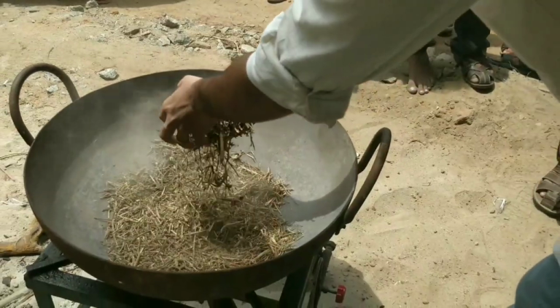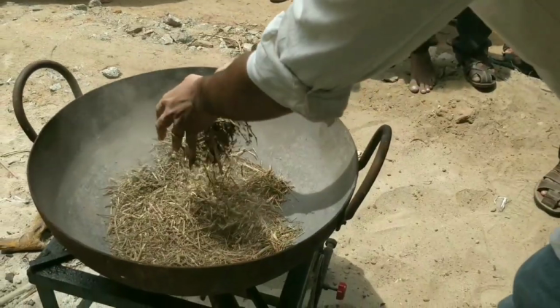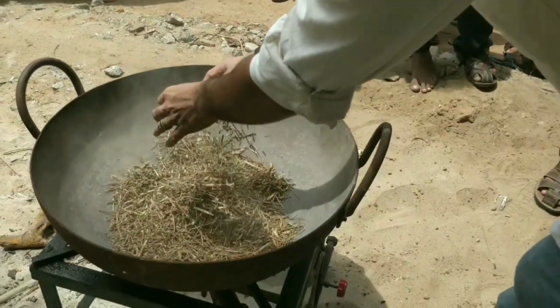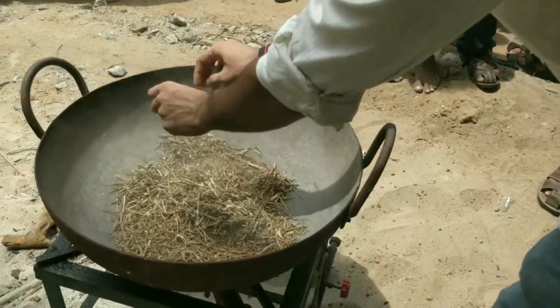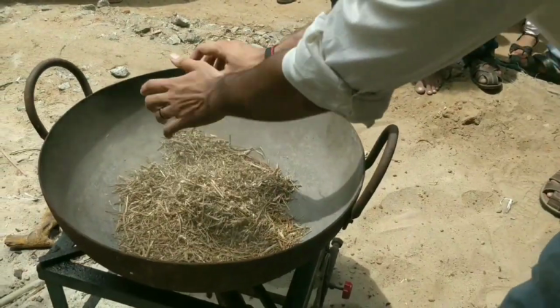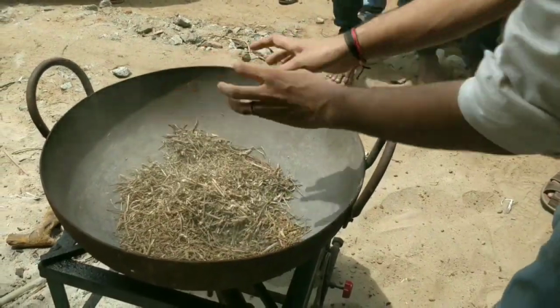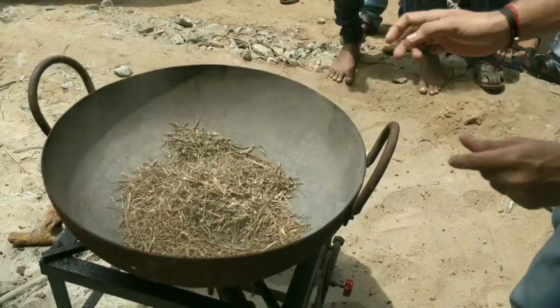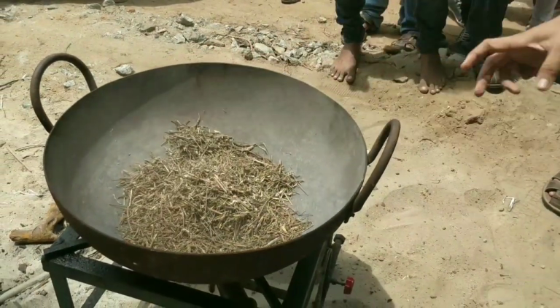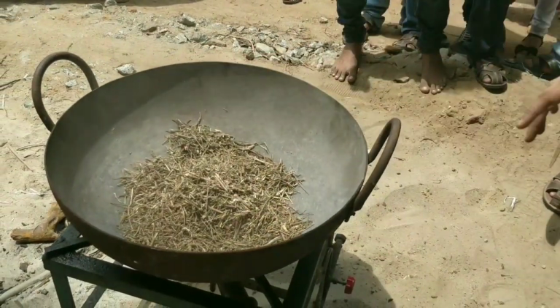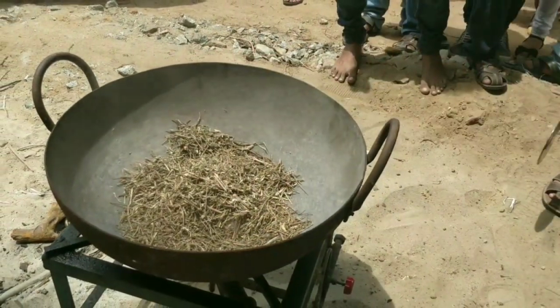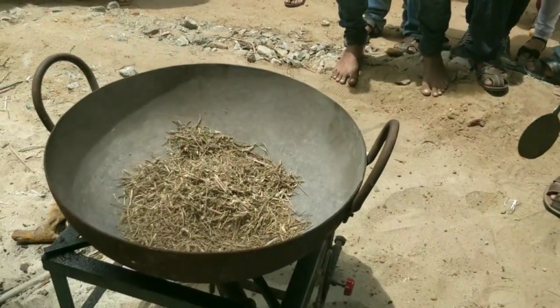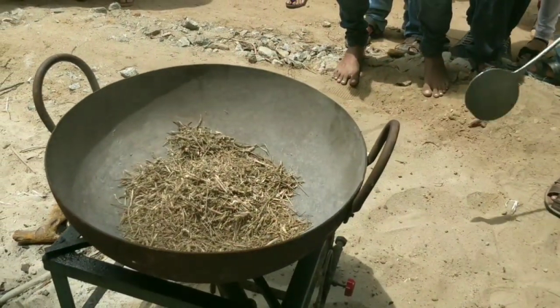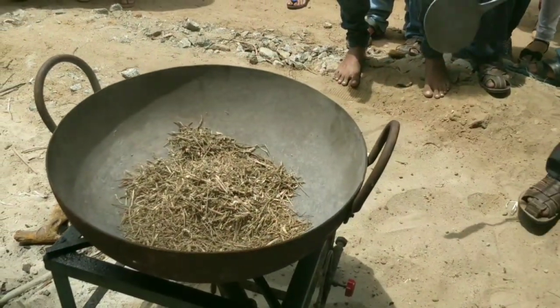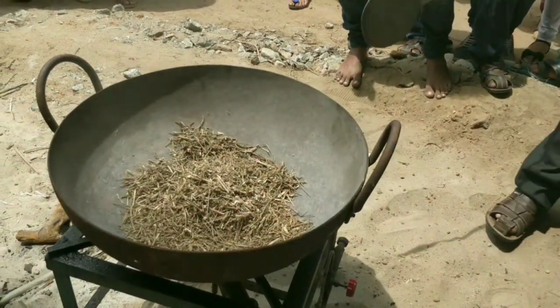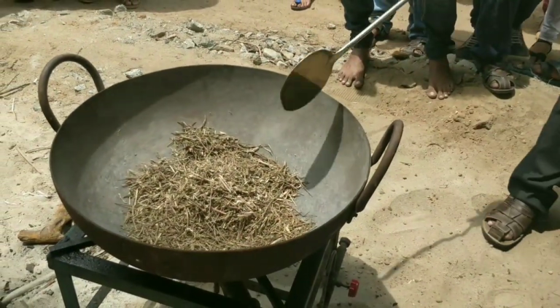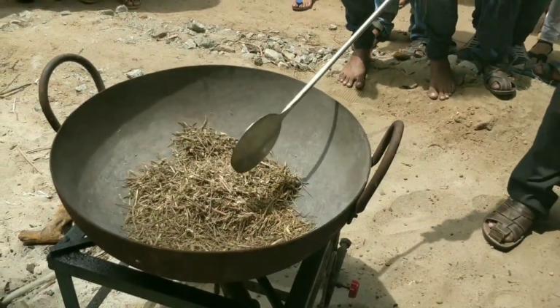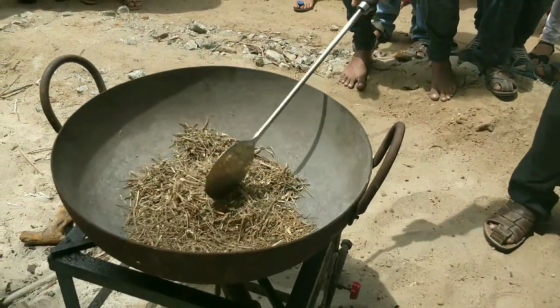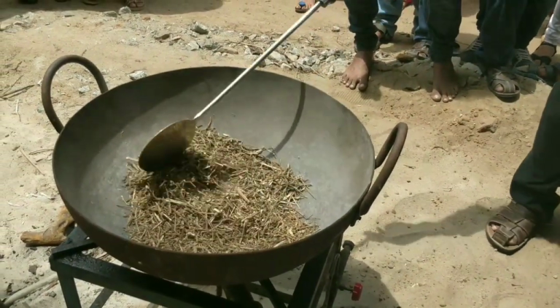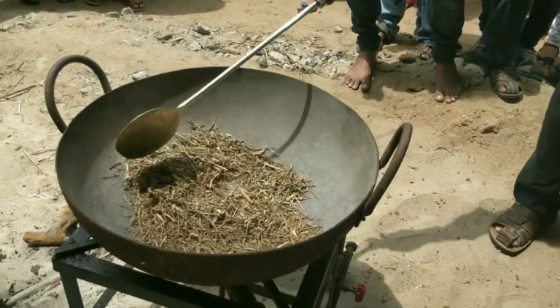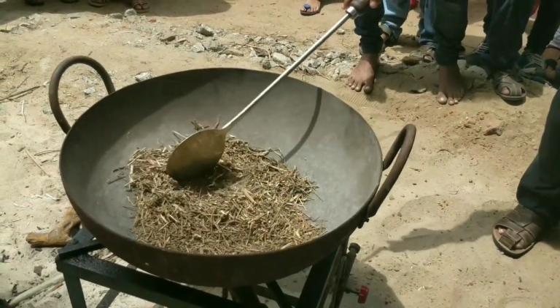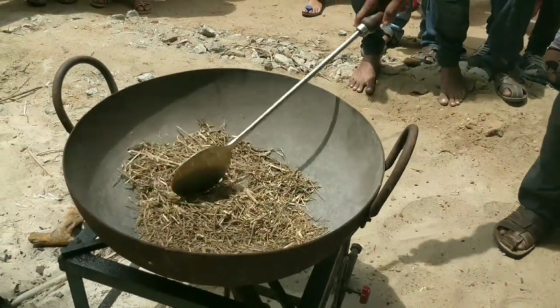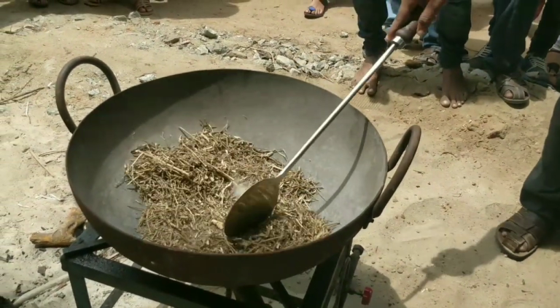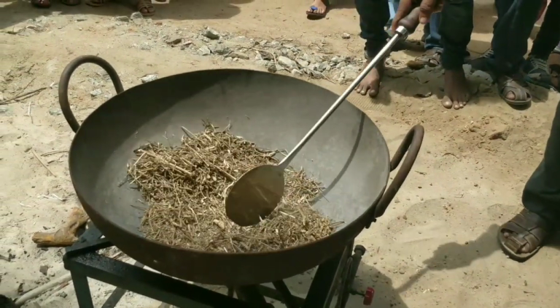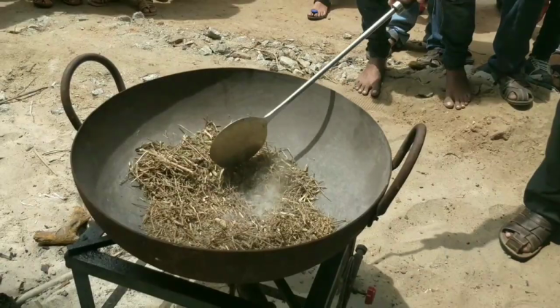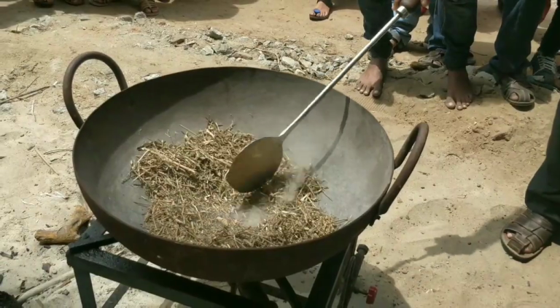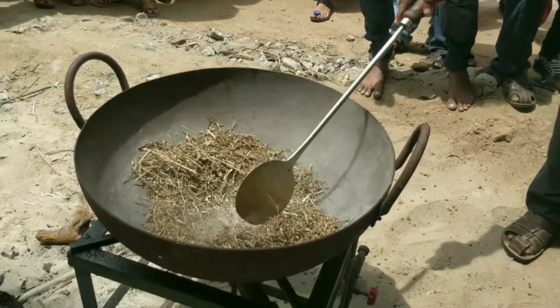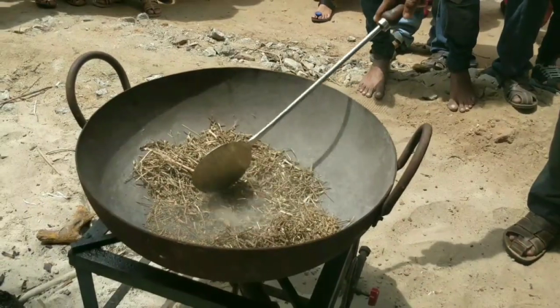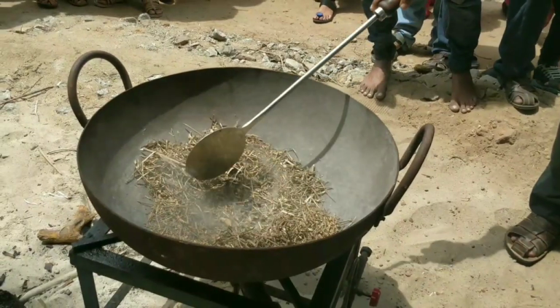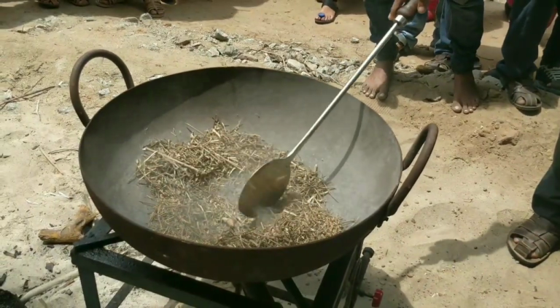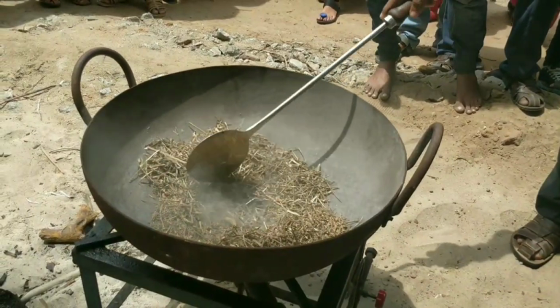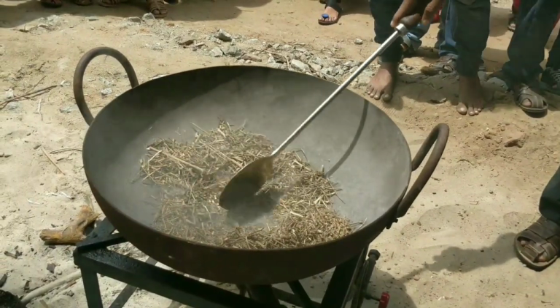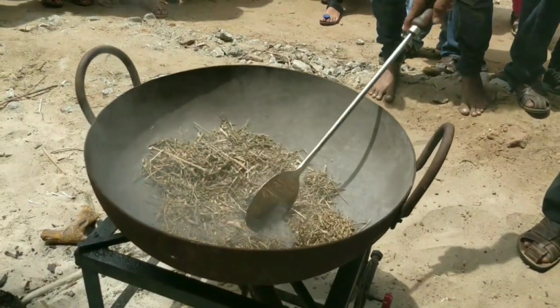About 10 kg of Panchangas of the Abamarga plant is collected, dried, and burned in an iron vessel.